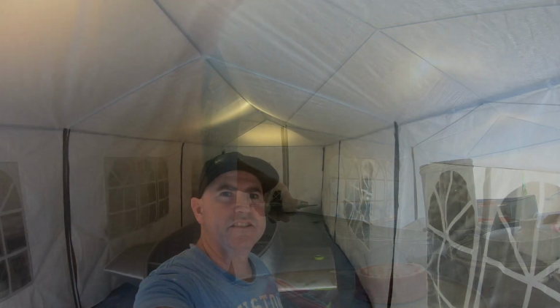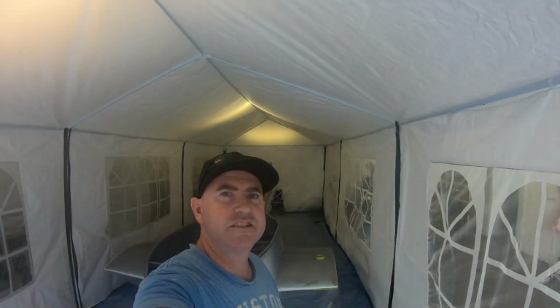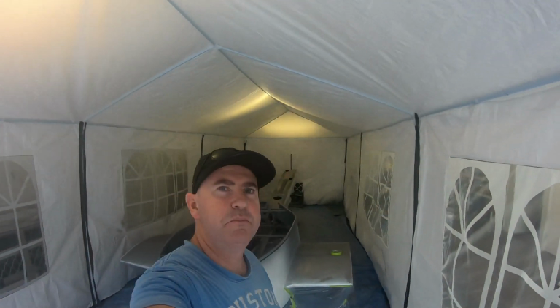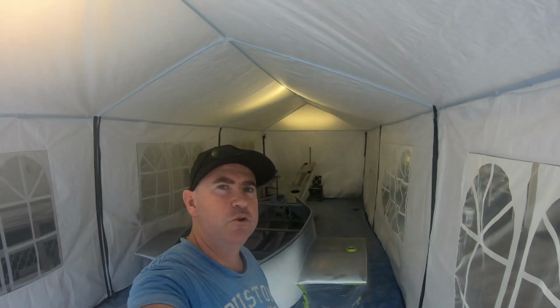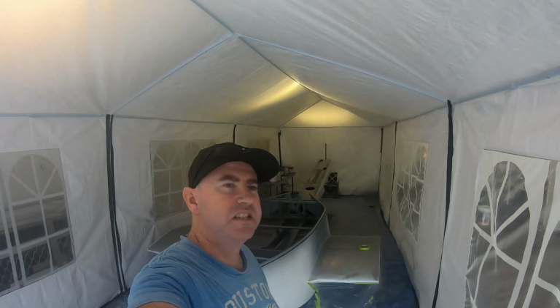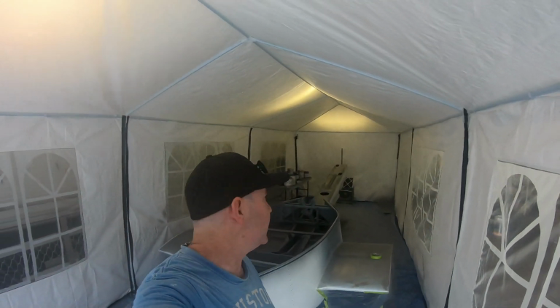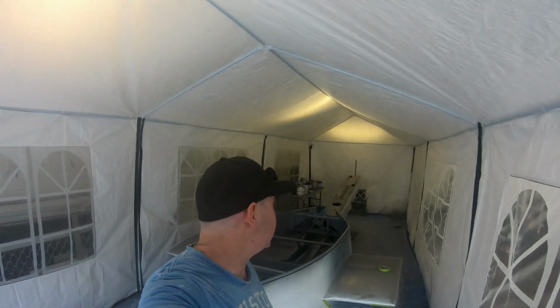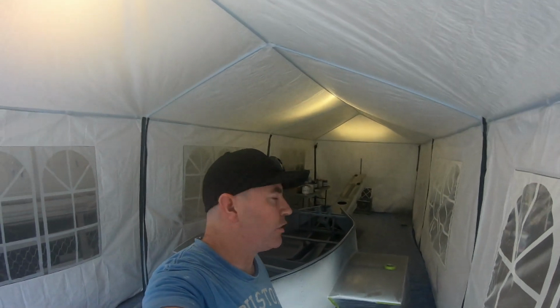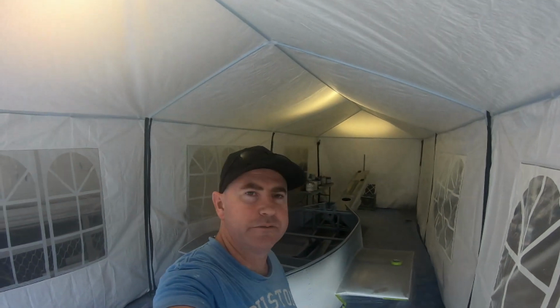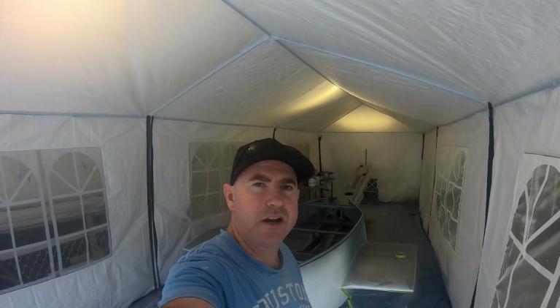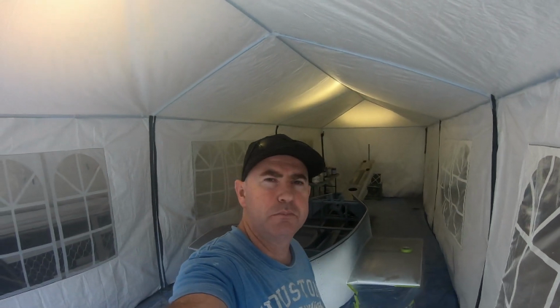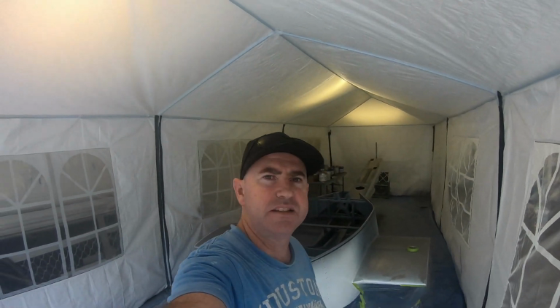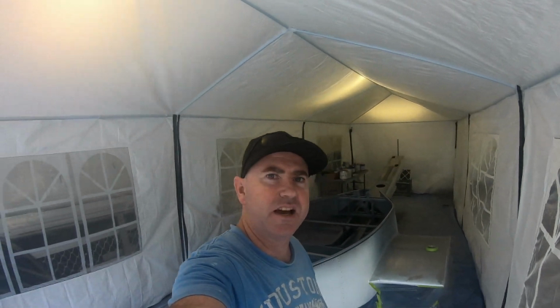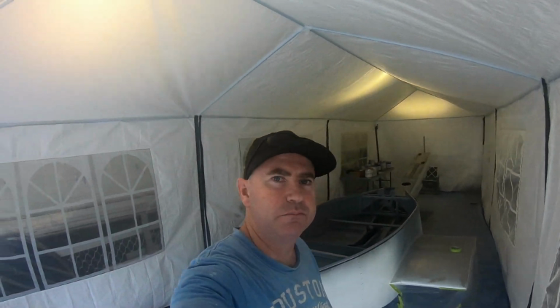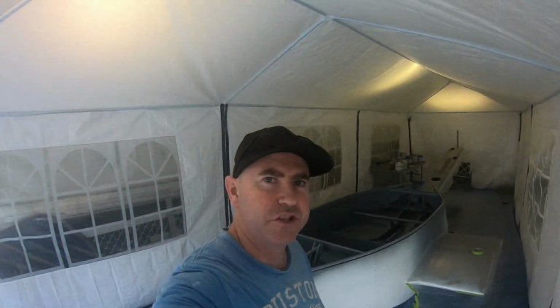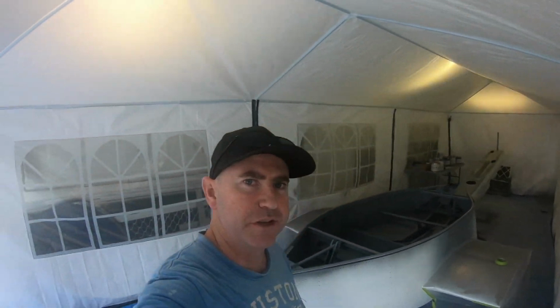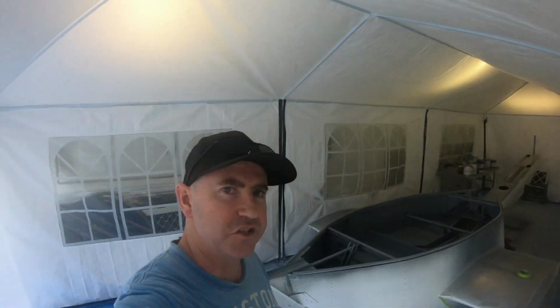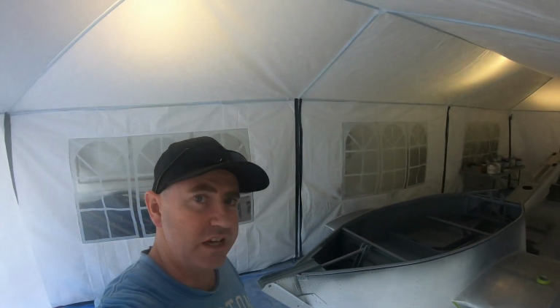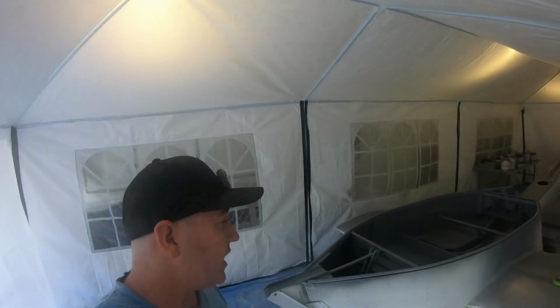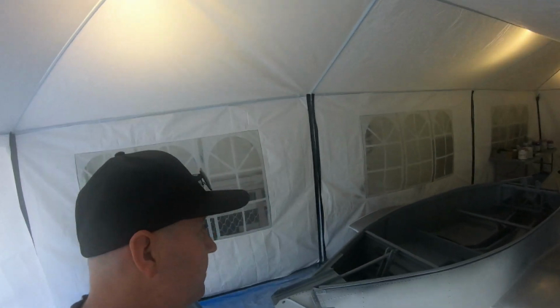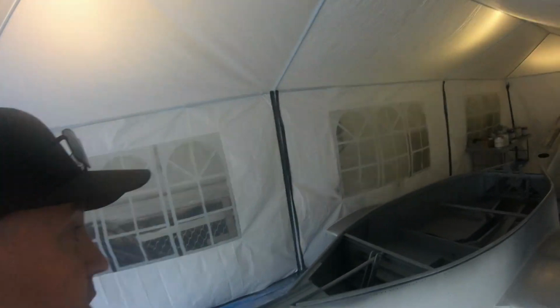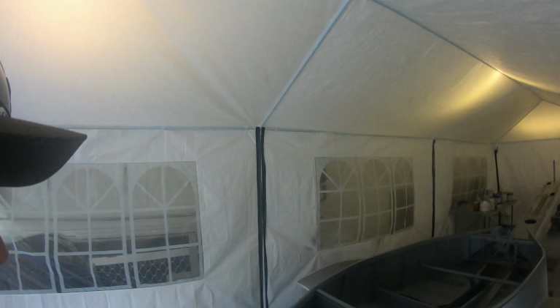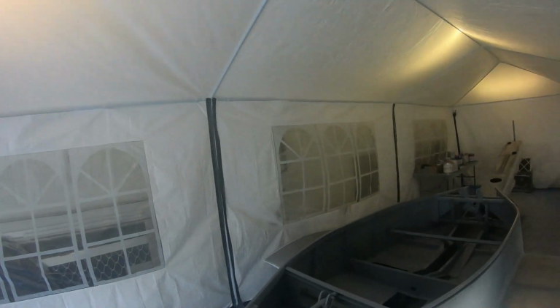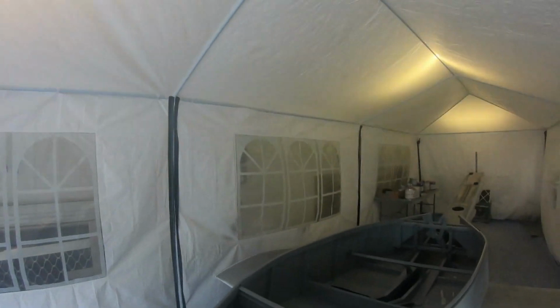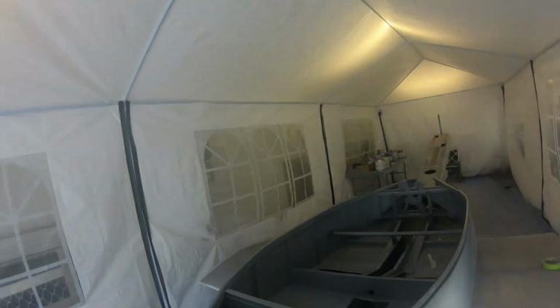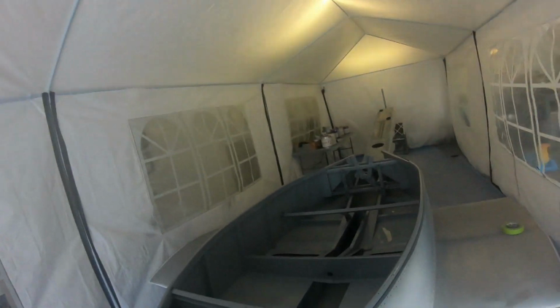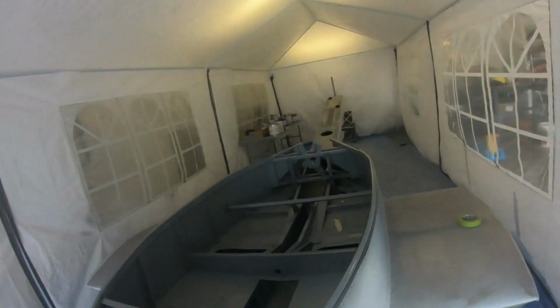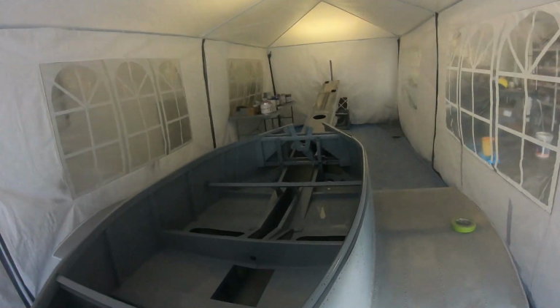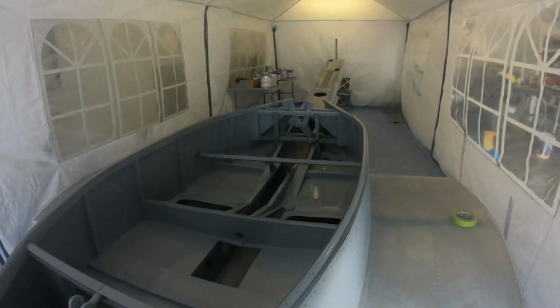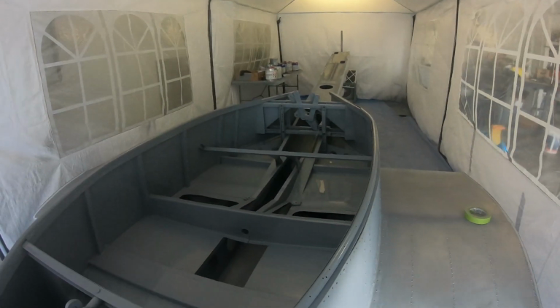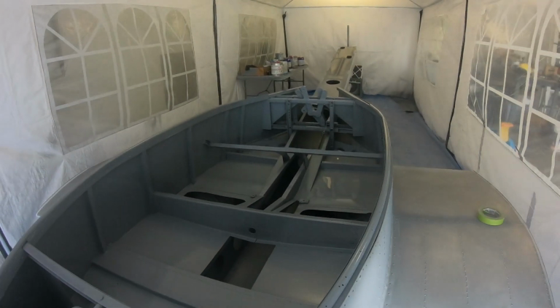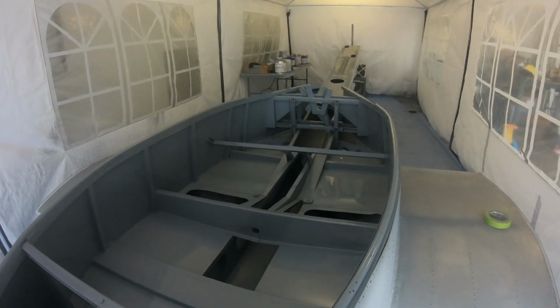It's a bit noisy with this extractor being on, but I've just finished the coating forward.